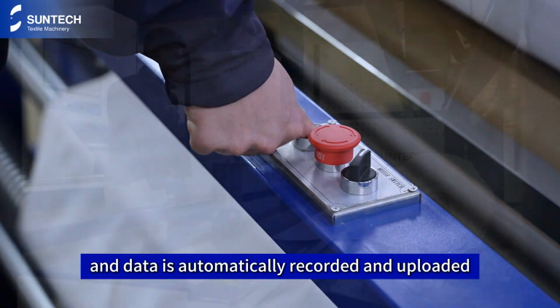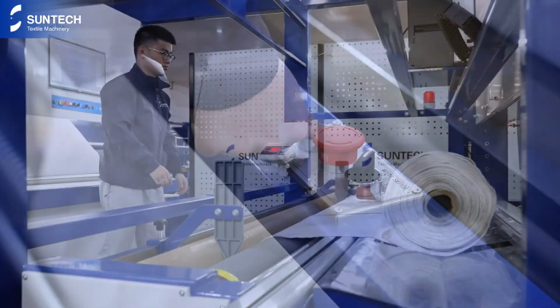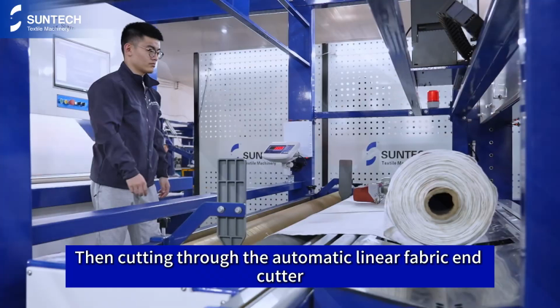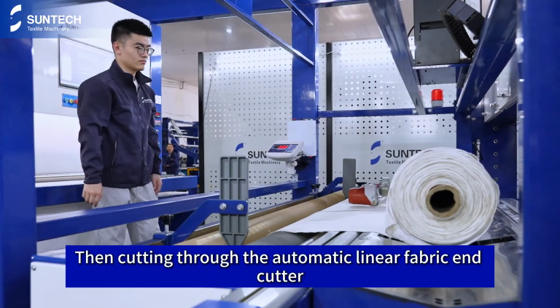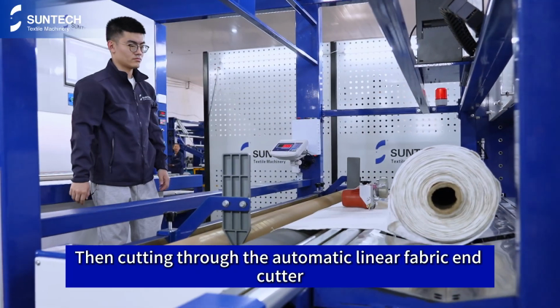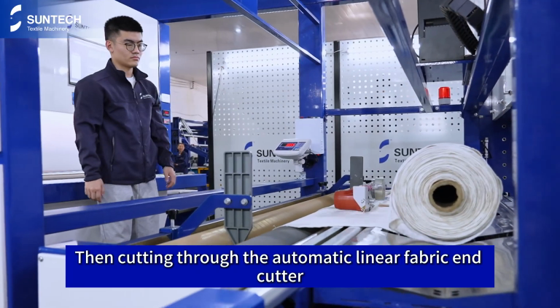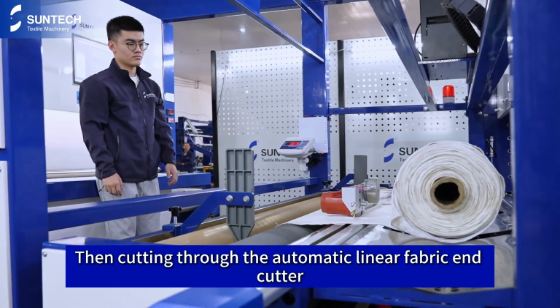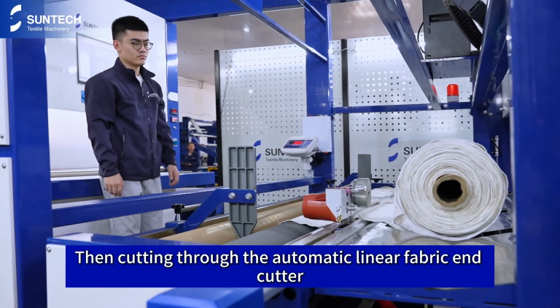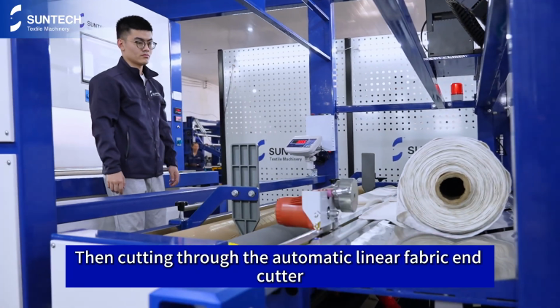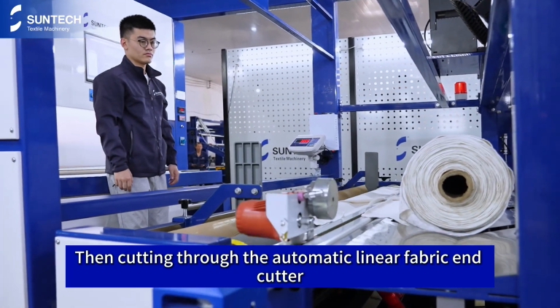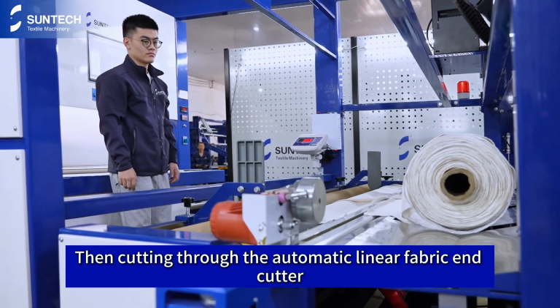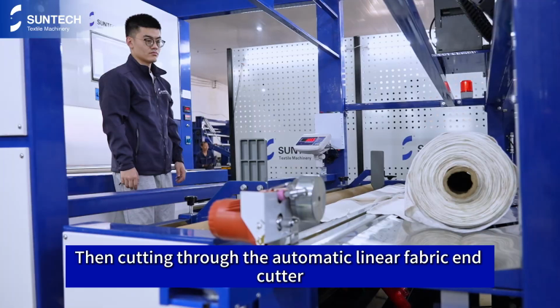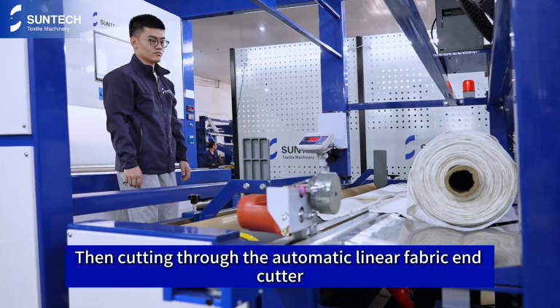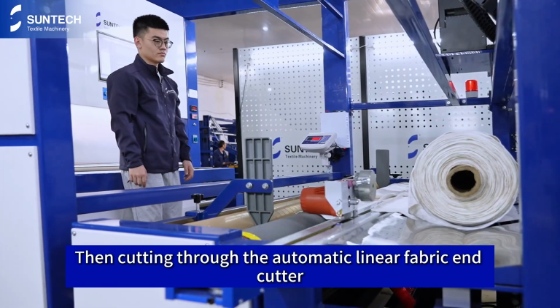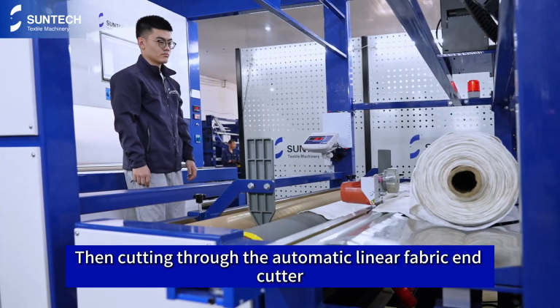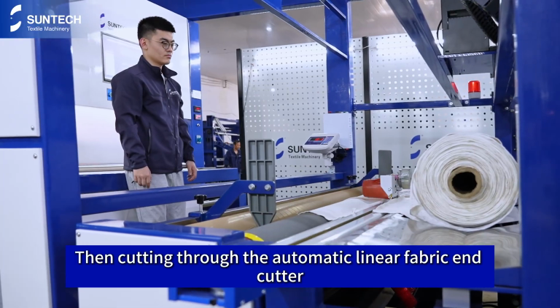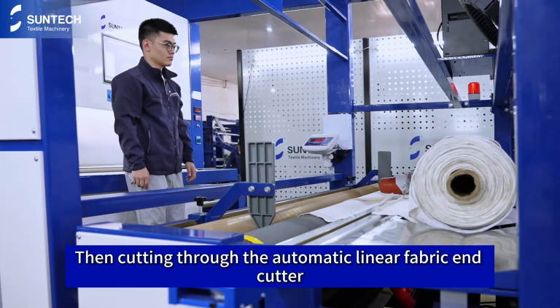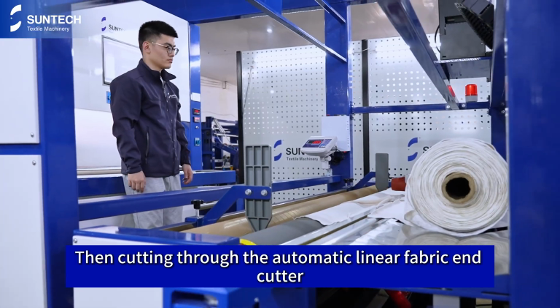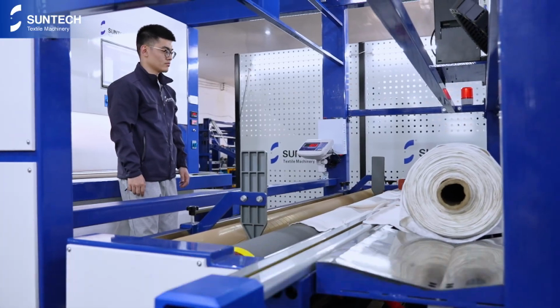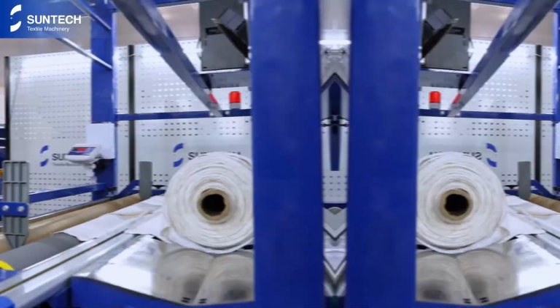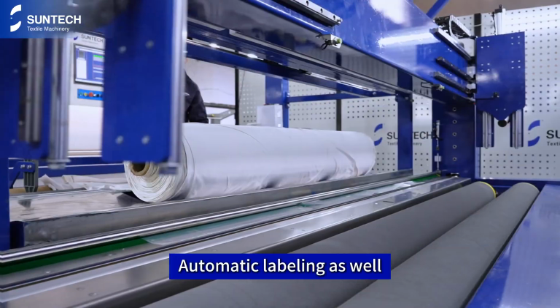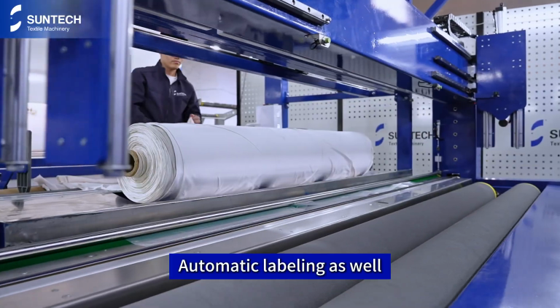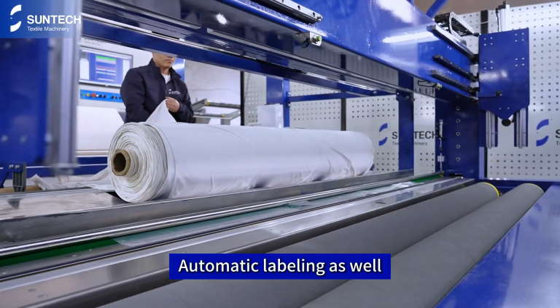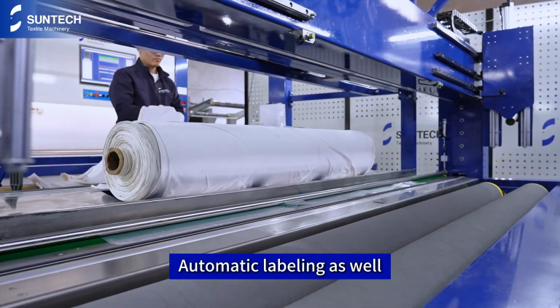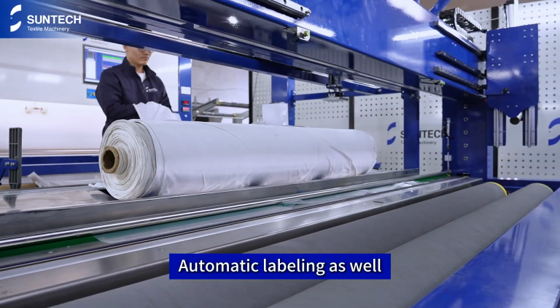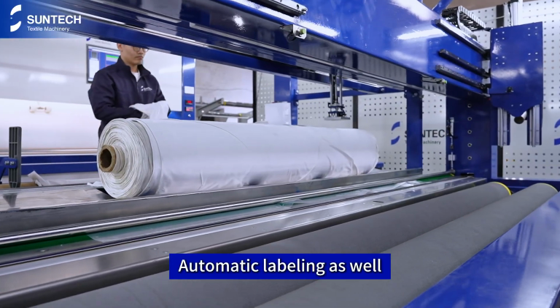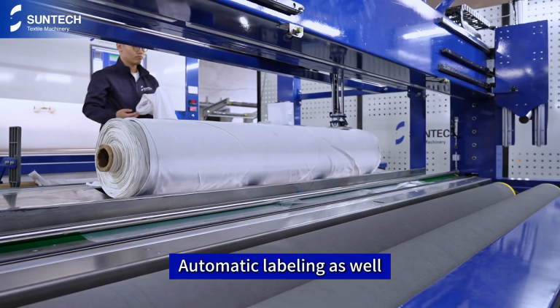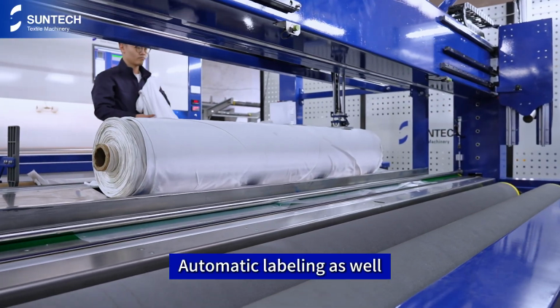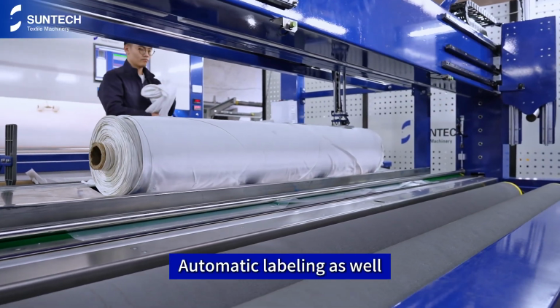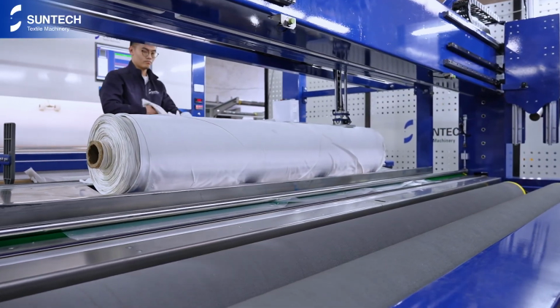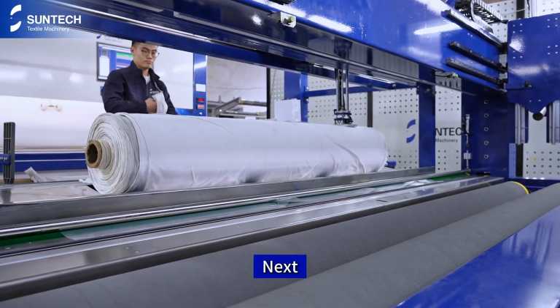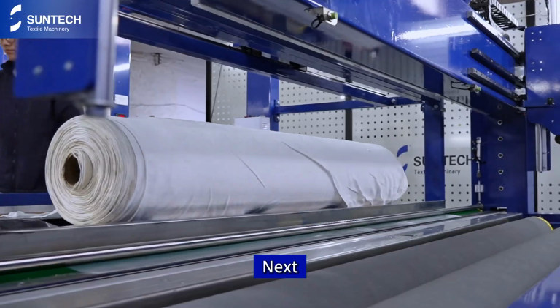Then cutting is done through the automatic linear fabric cutter. Automatic labeling as well.